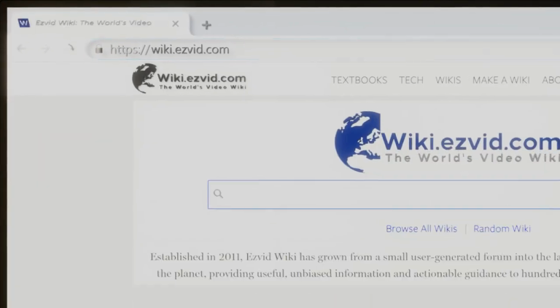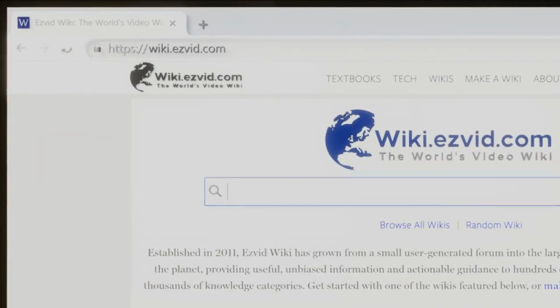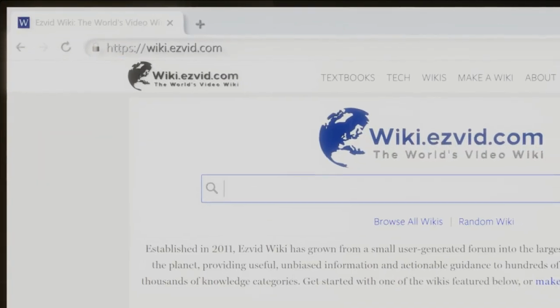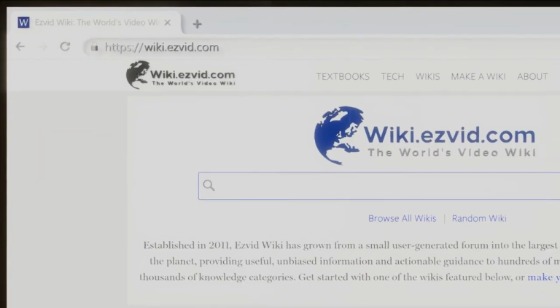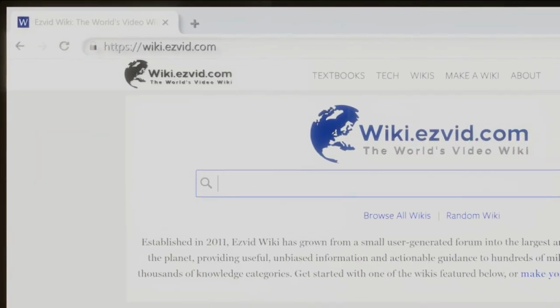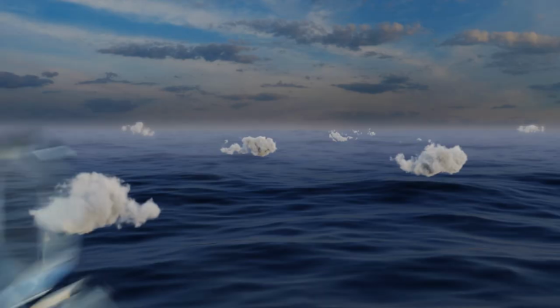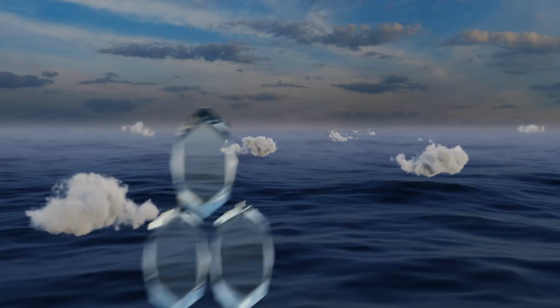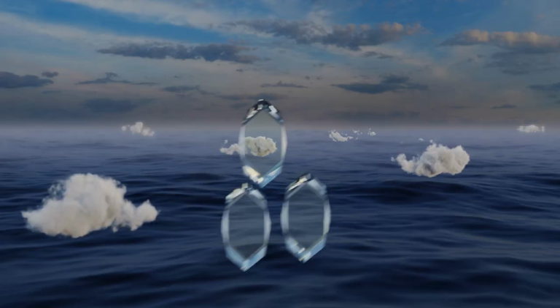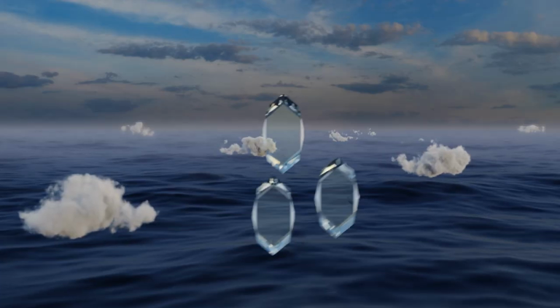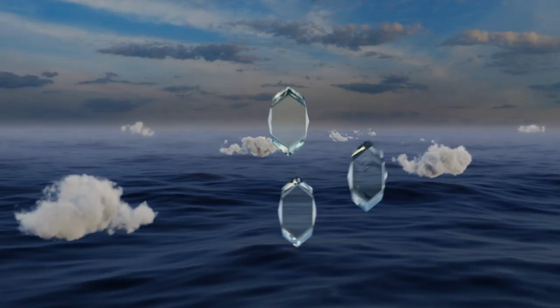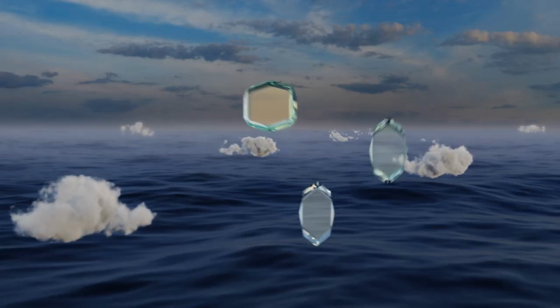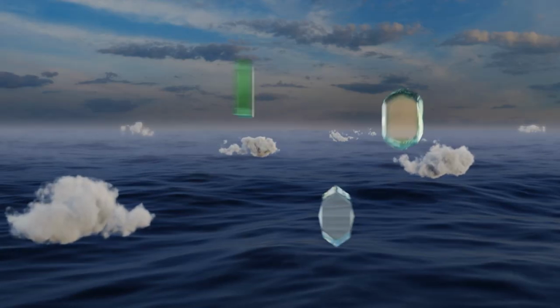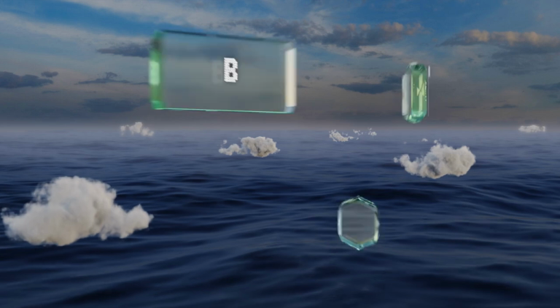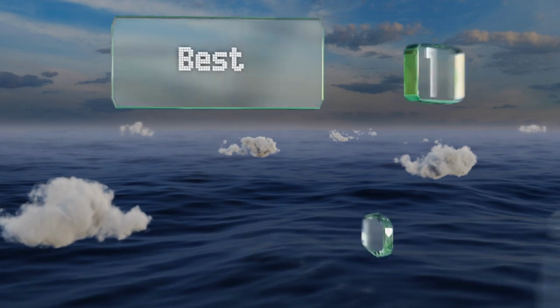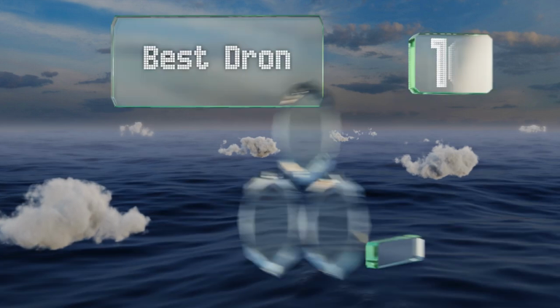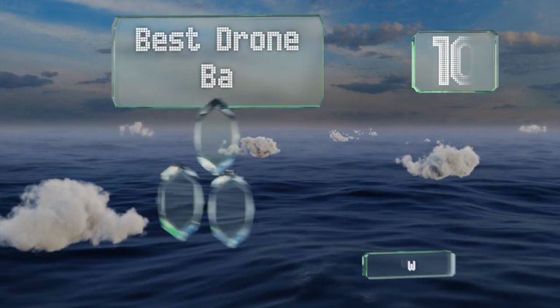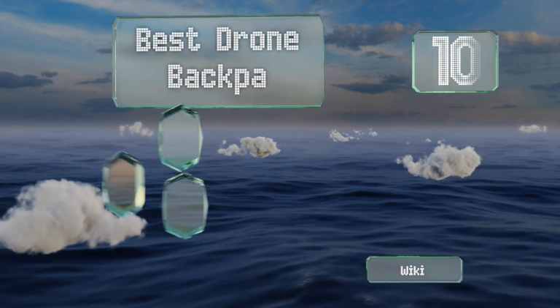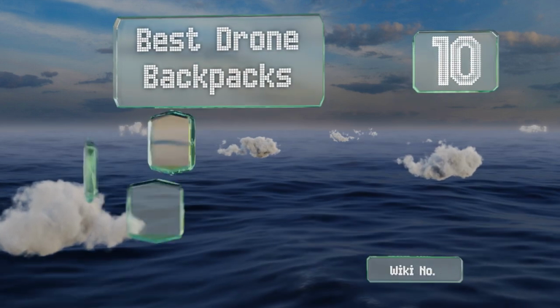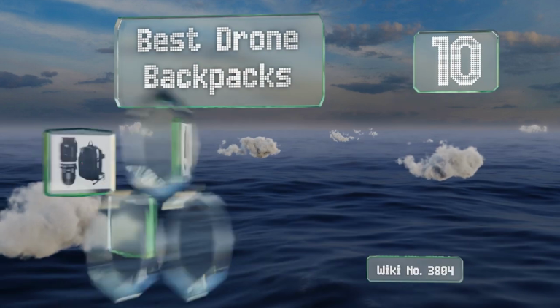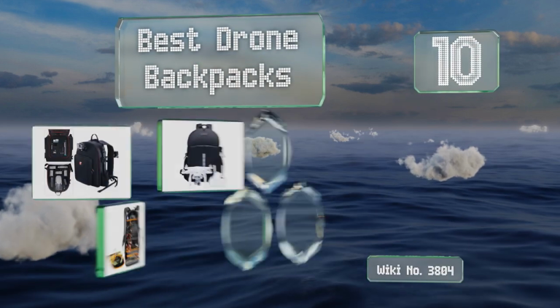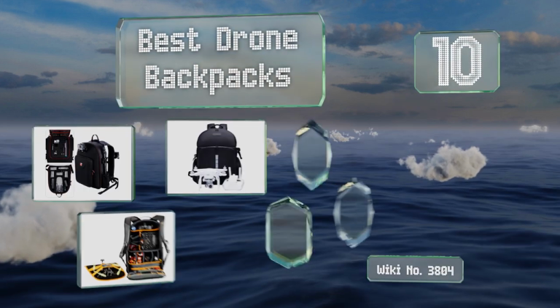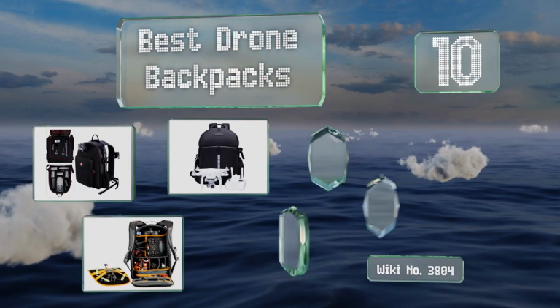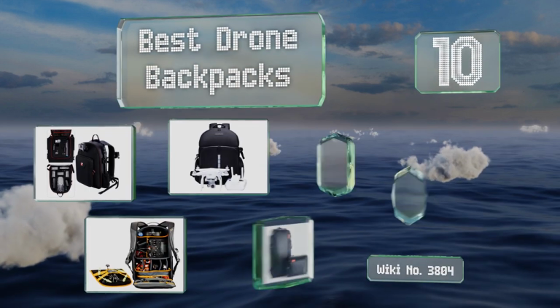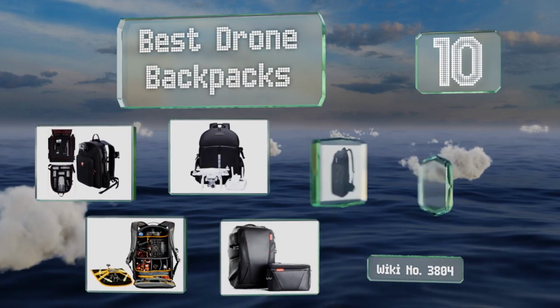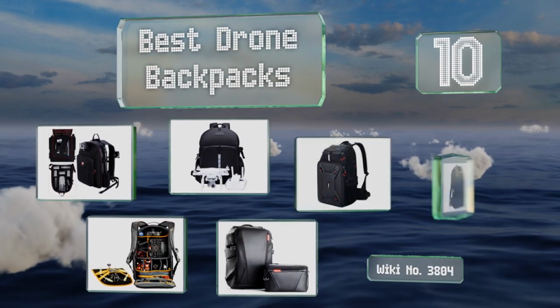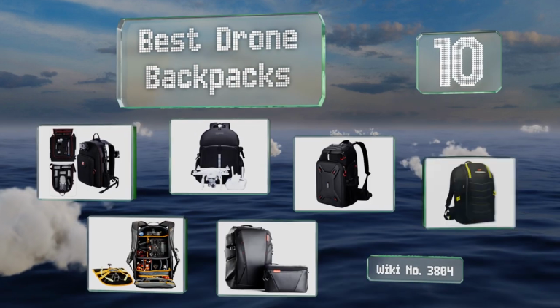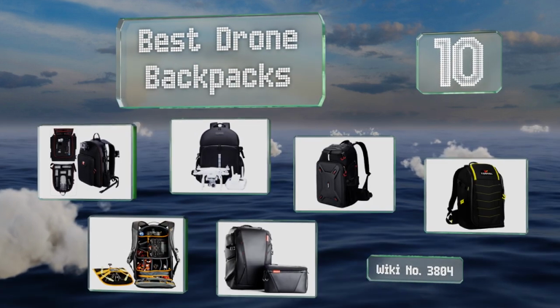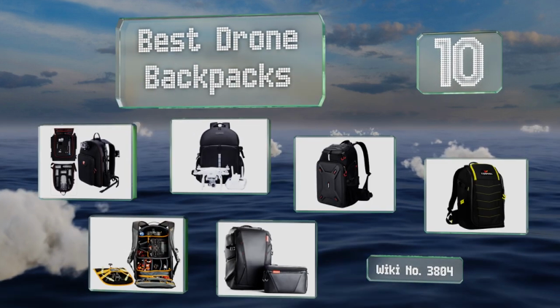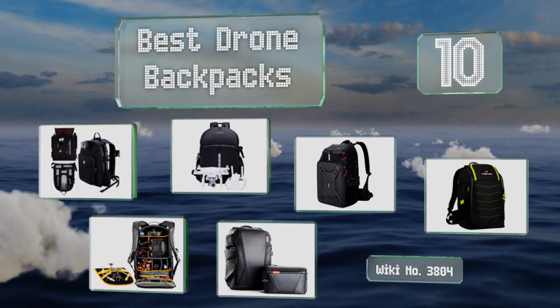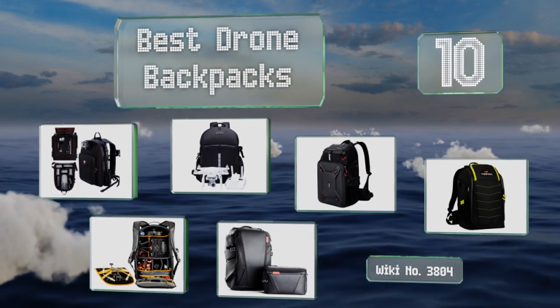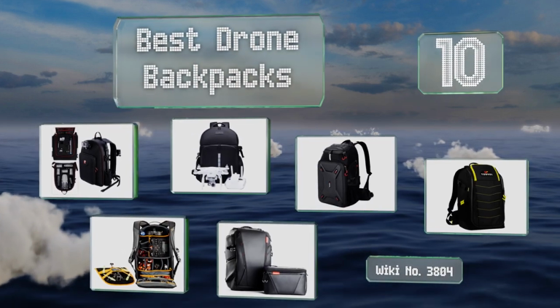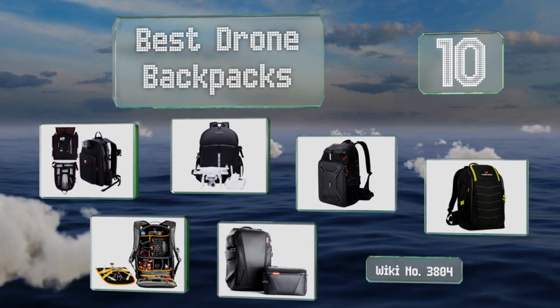EasyVid presents the 10 best drone backpacks. Let's get started with the list.